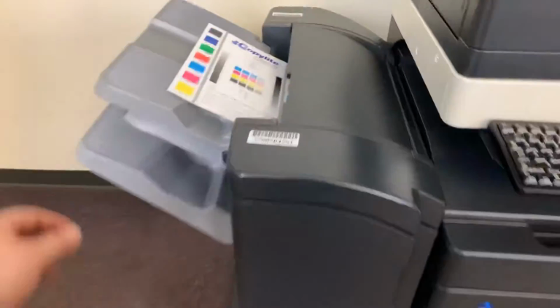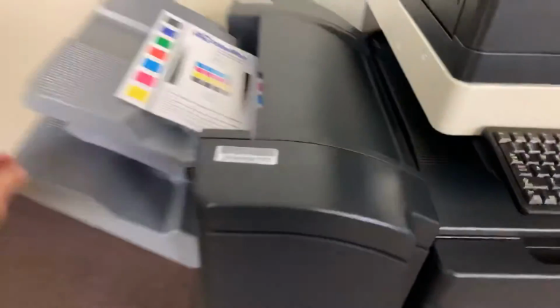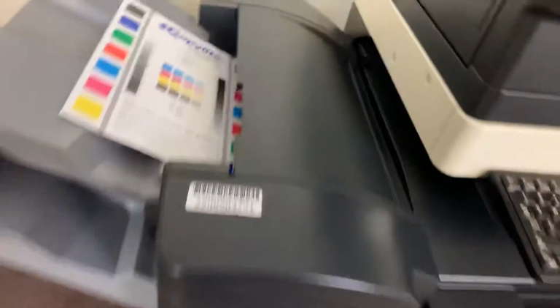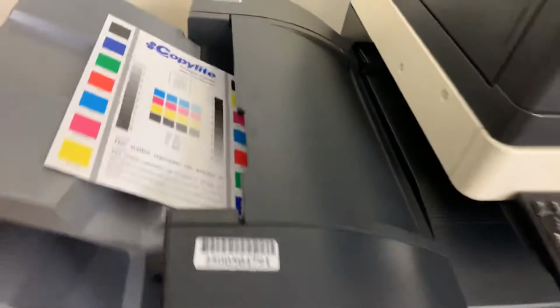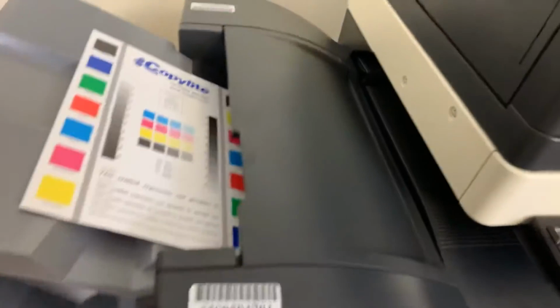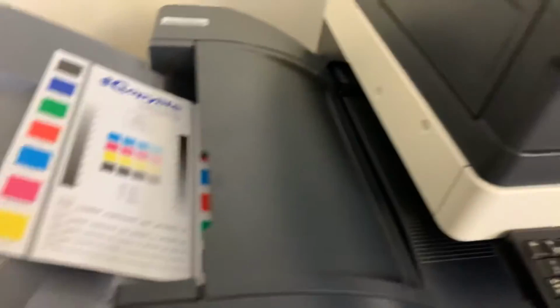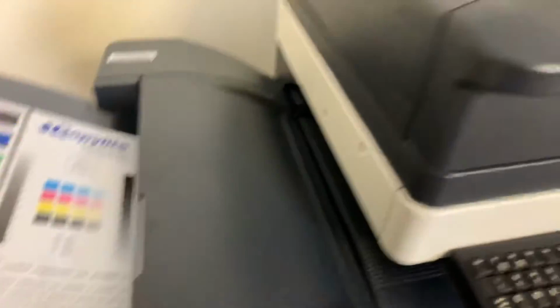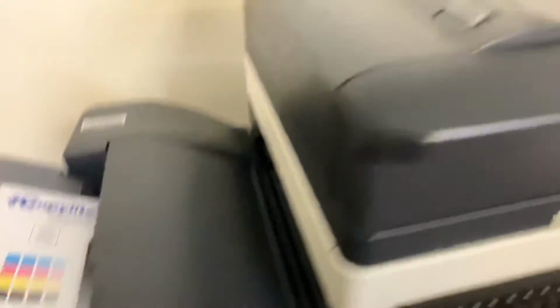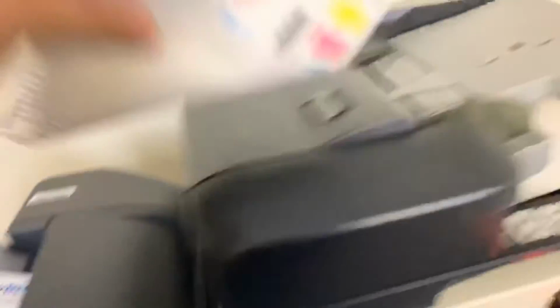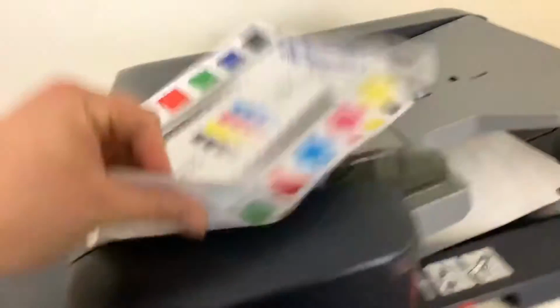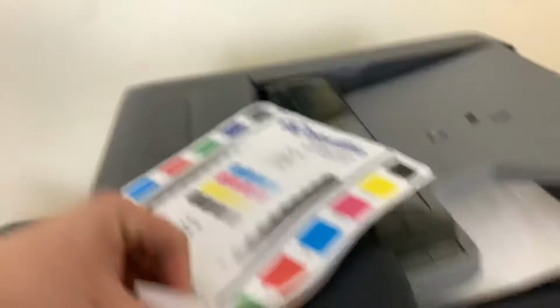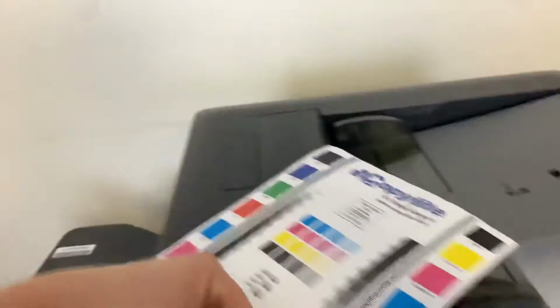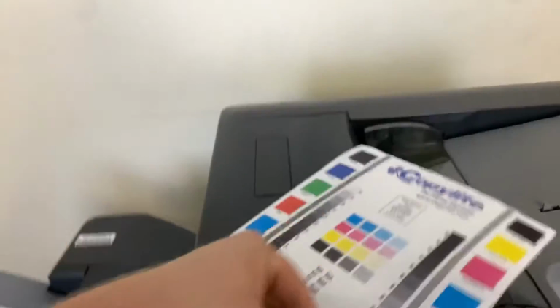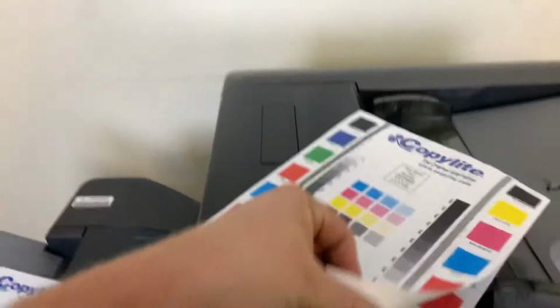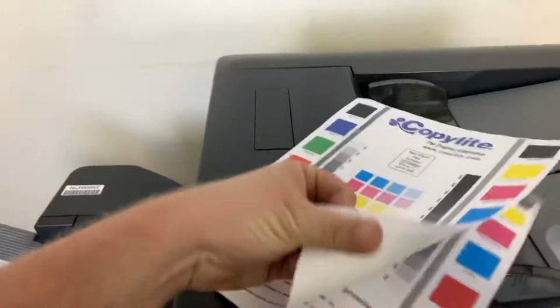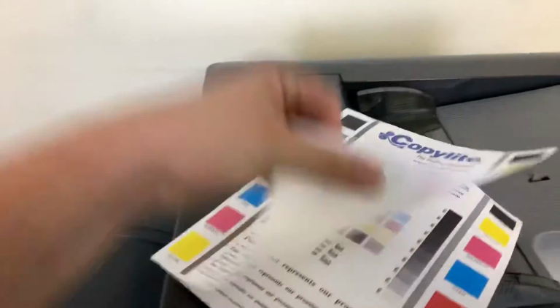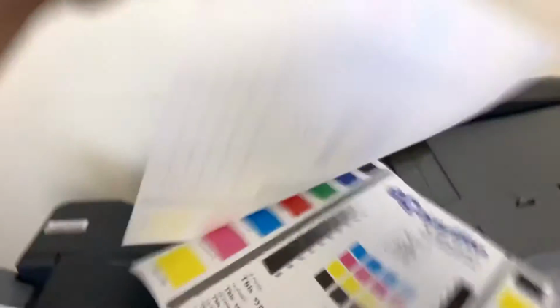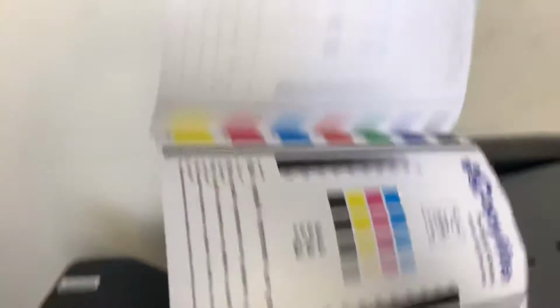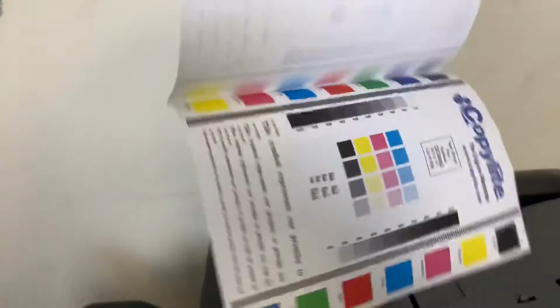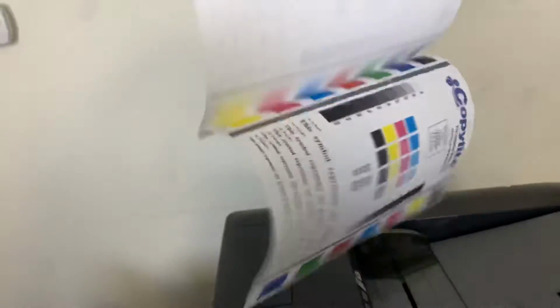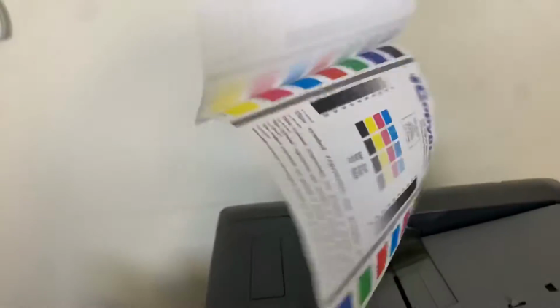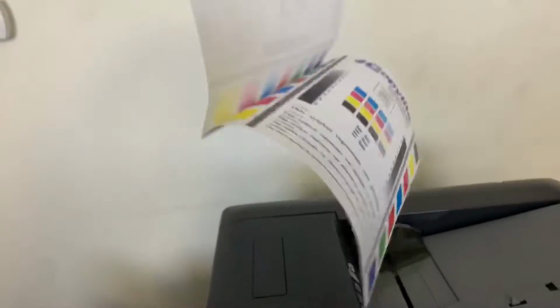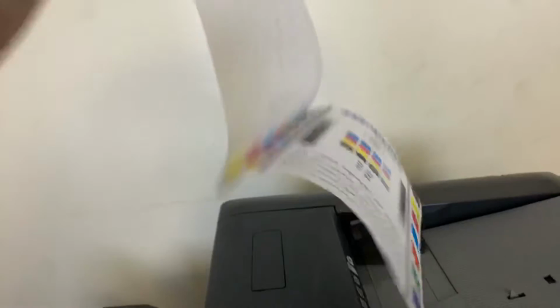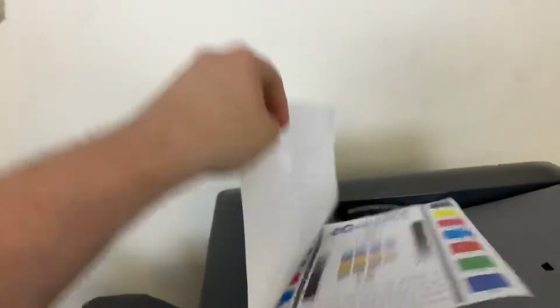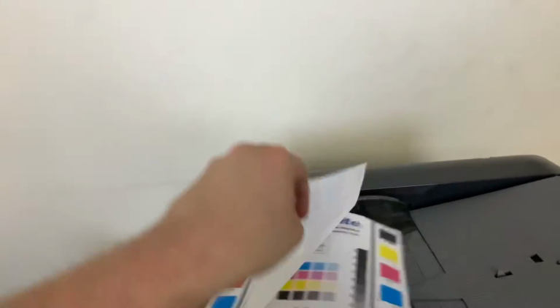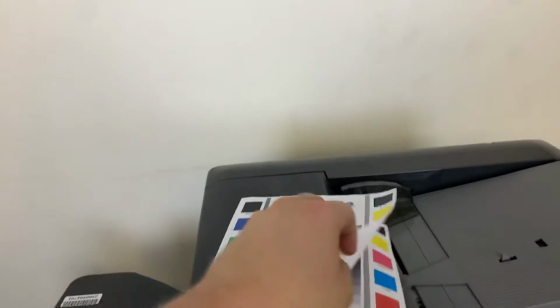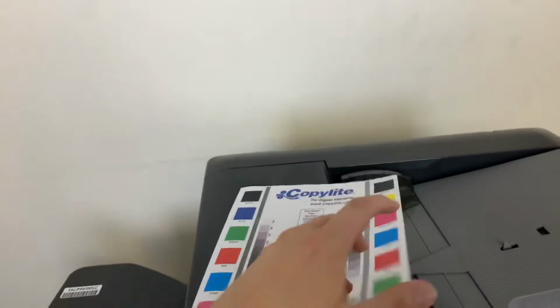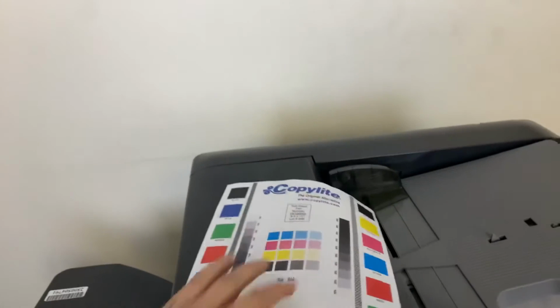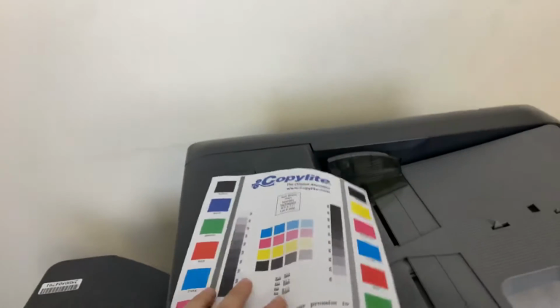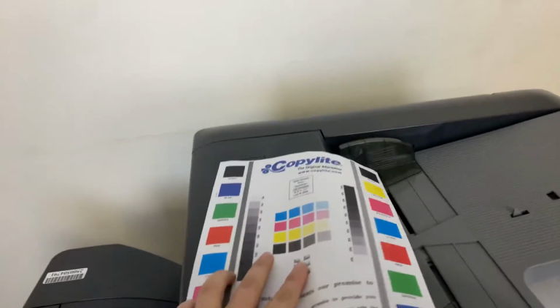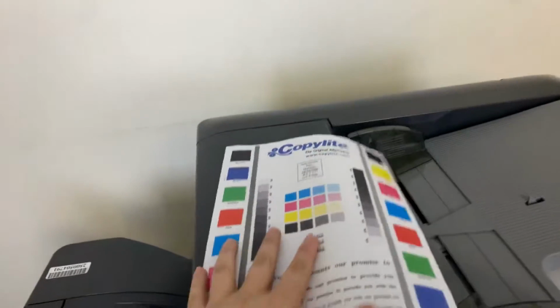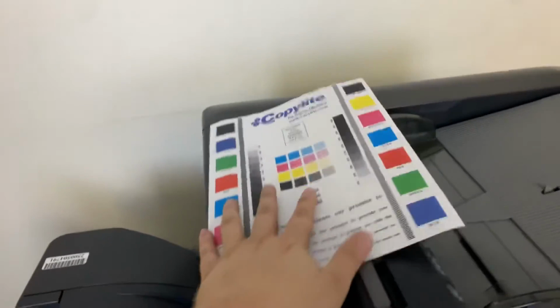Here we have our test copies — double stapled through the document feeder.